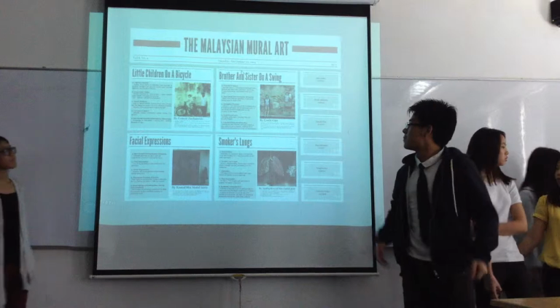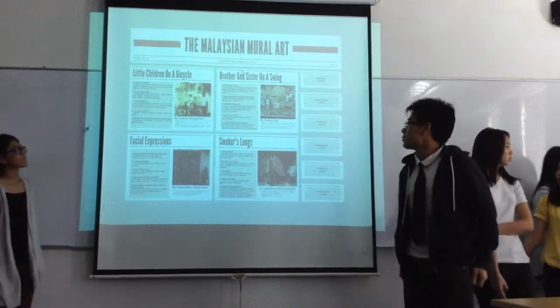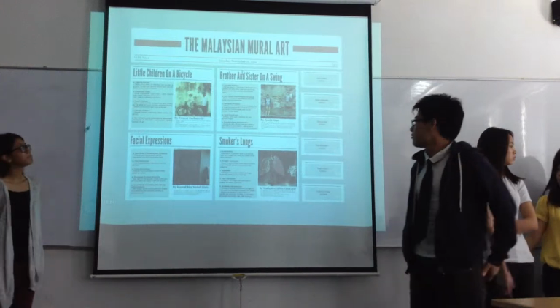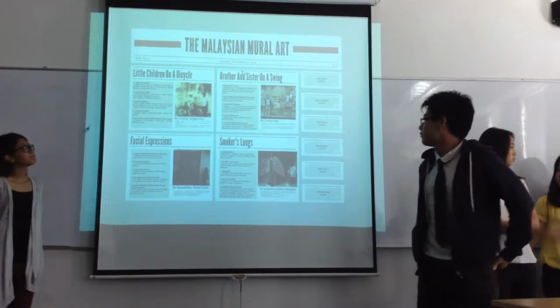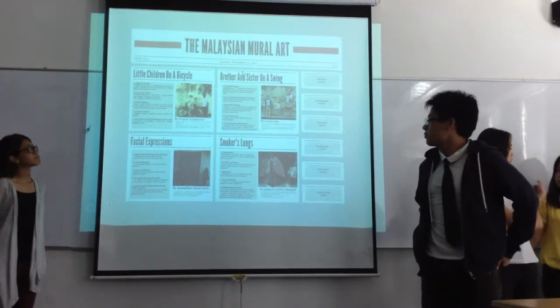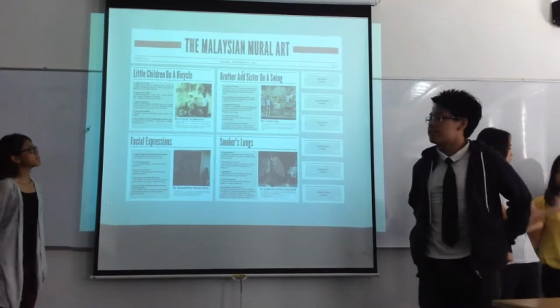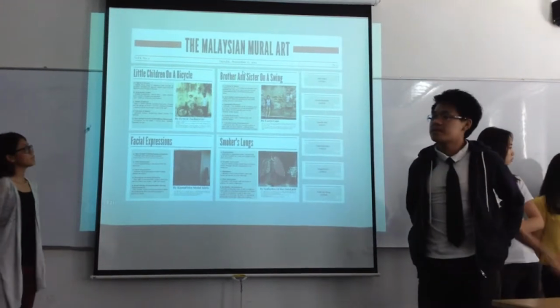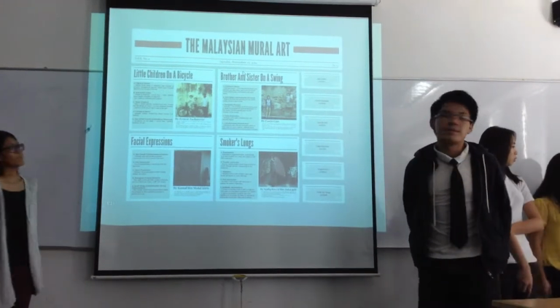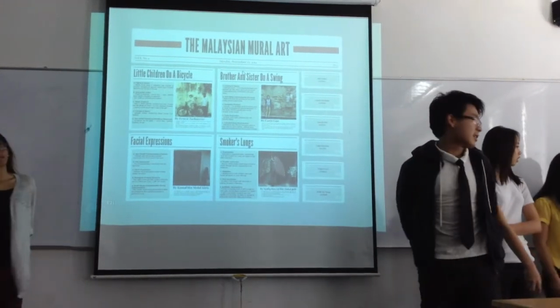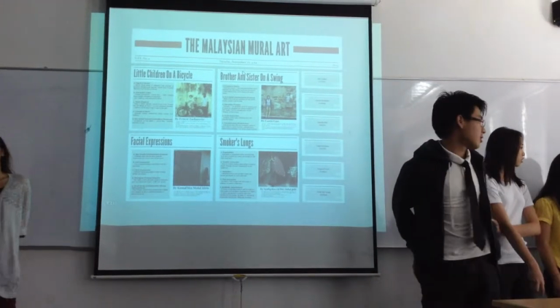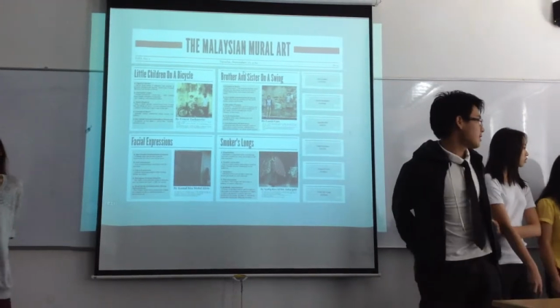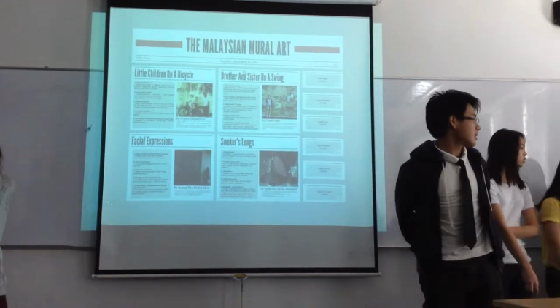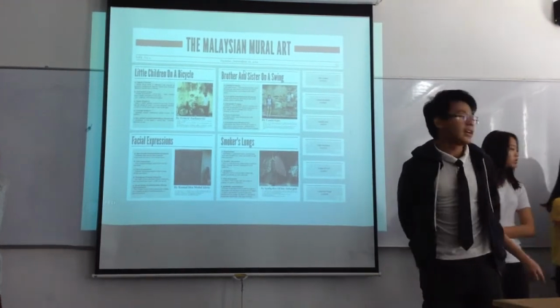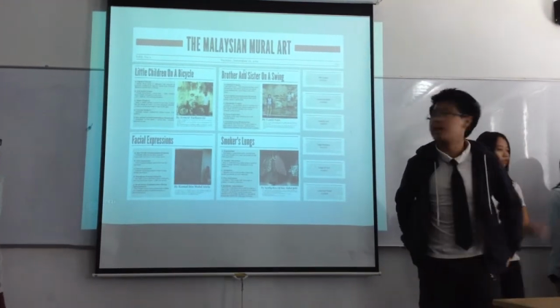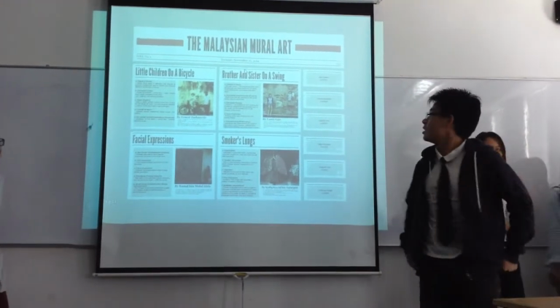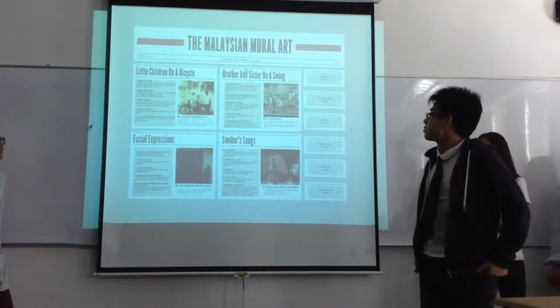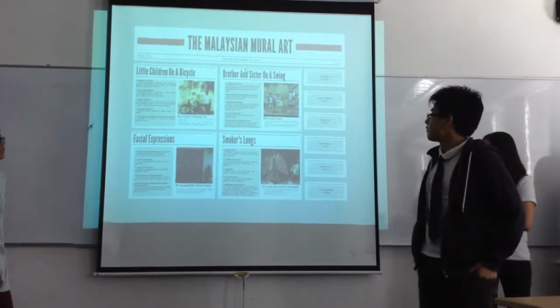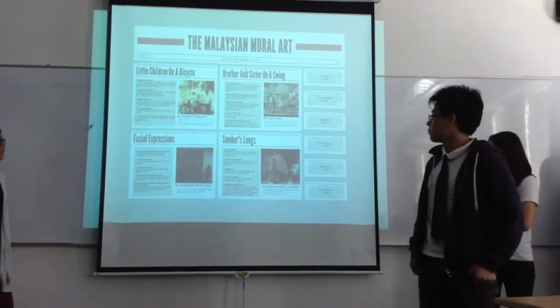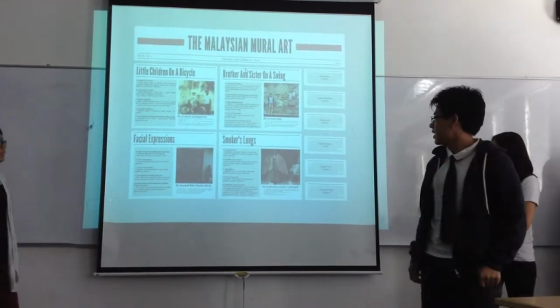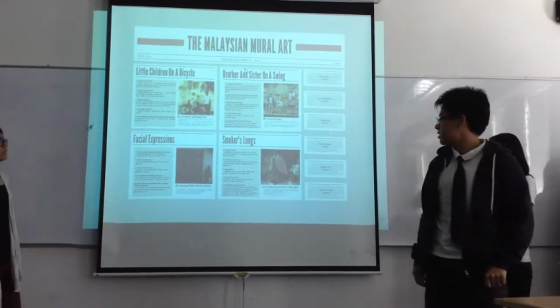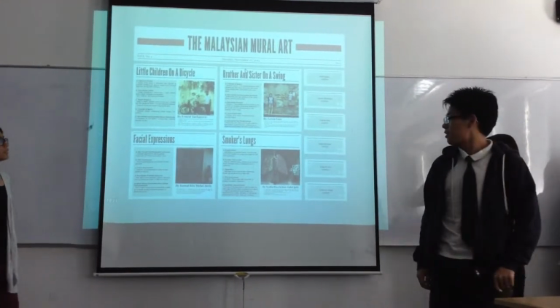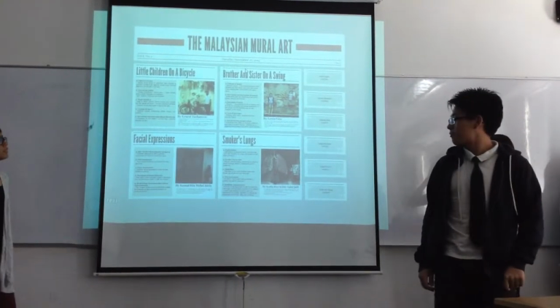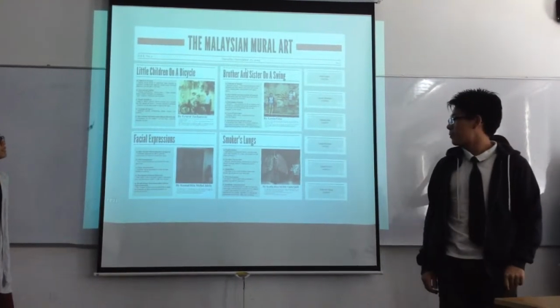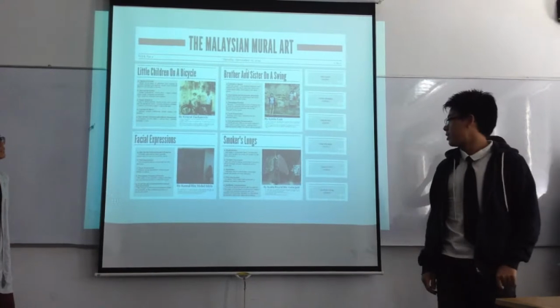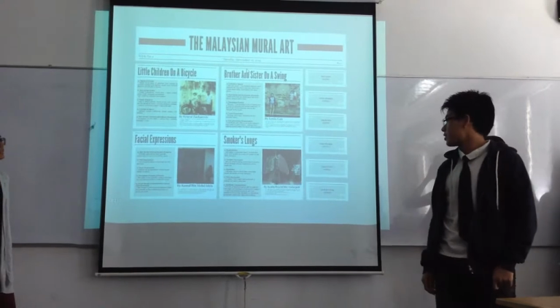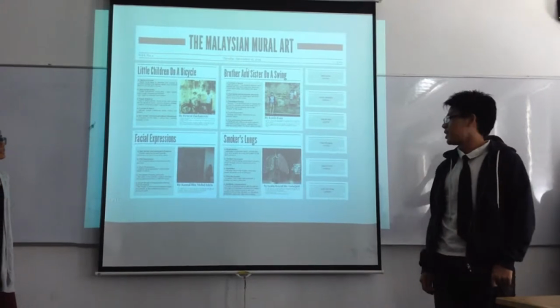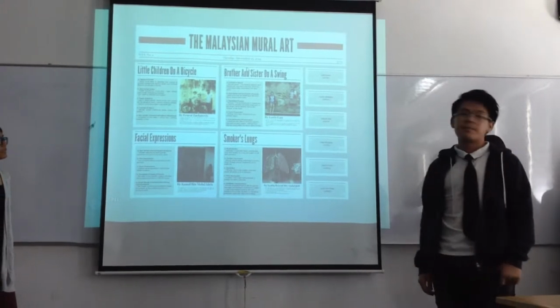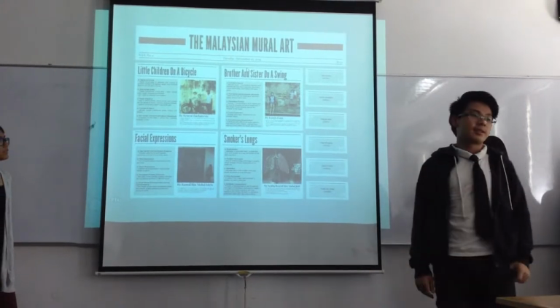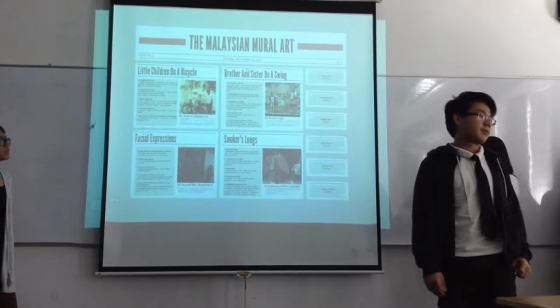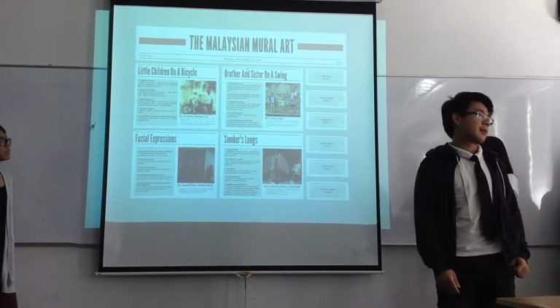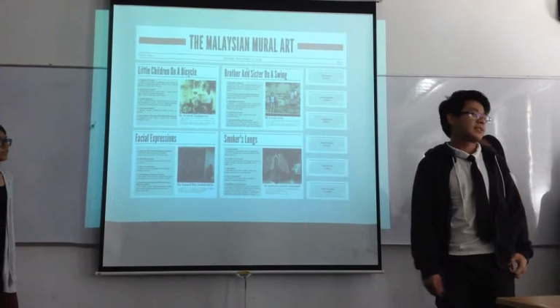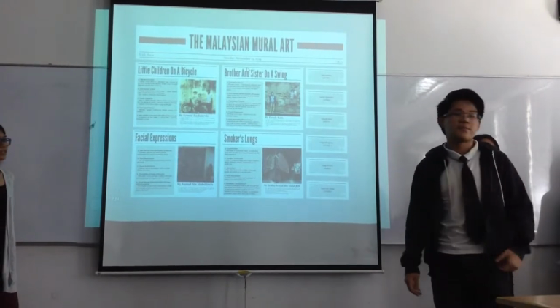We have four murals since 2006. Two are from Penang, two are from Shah Alam, and they are numbered 77.